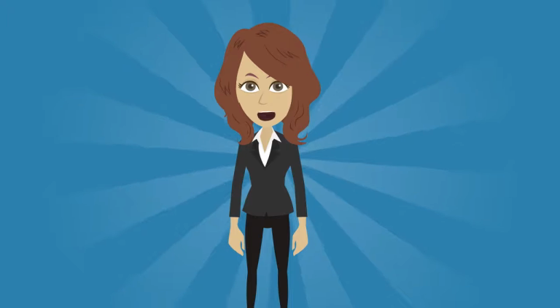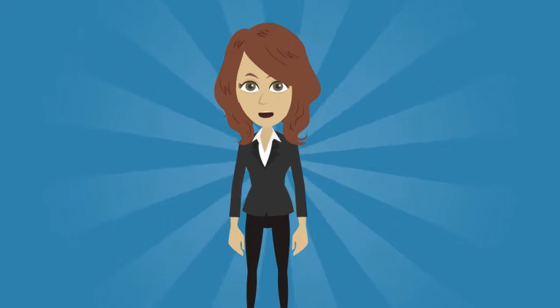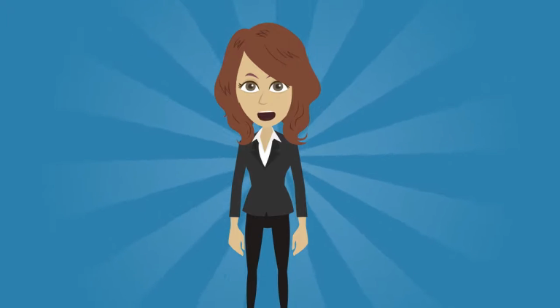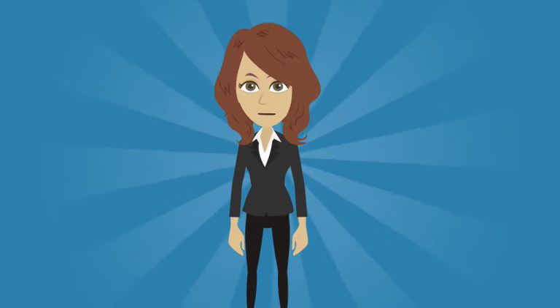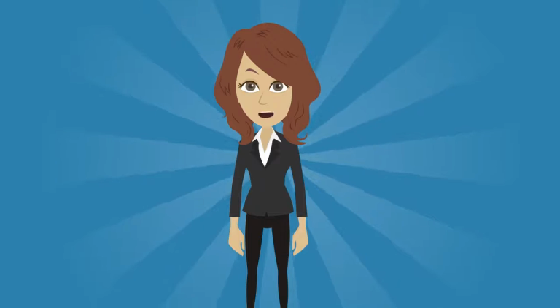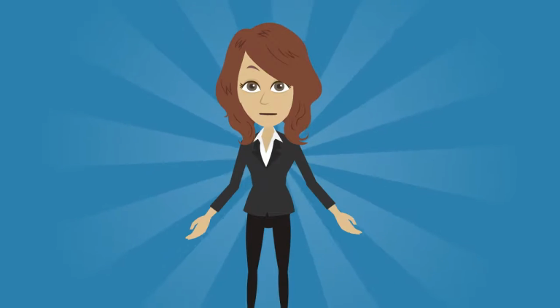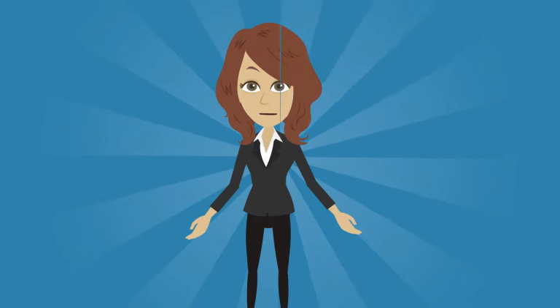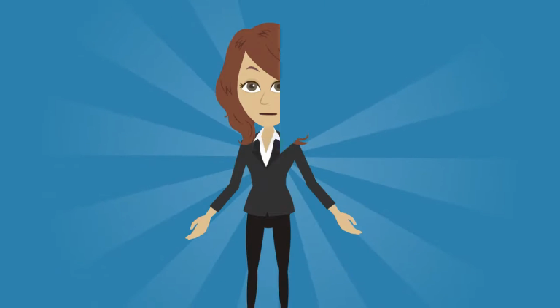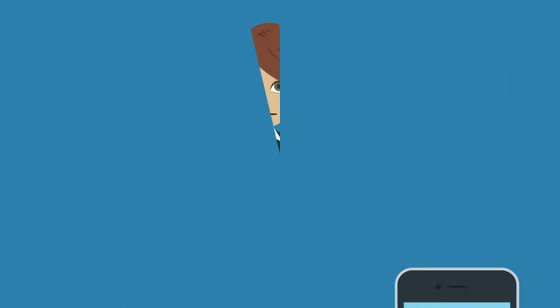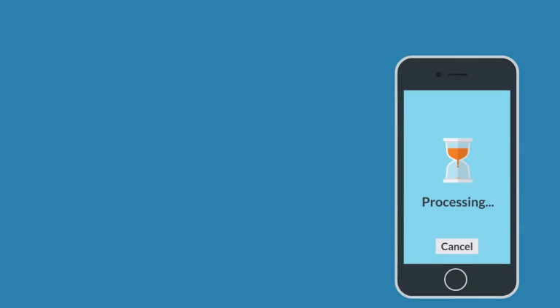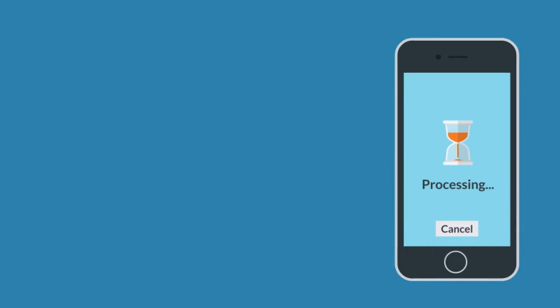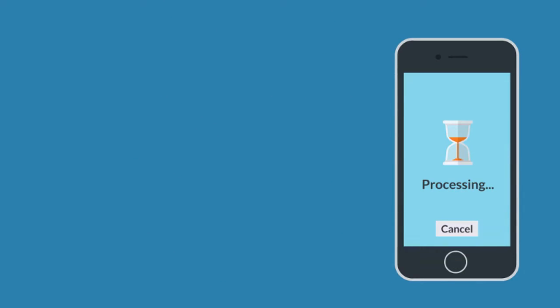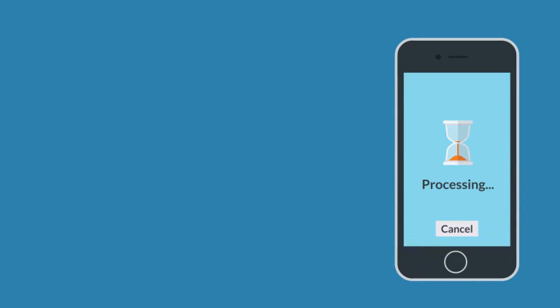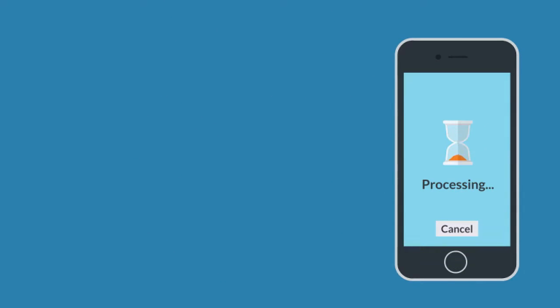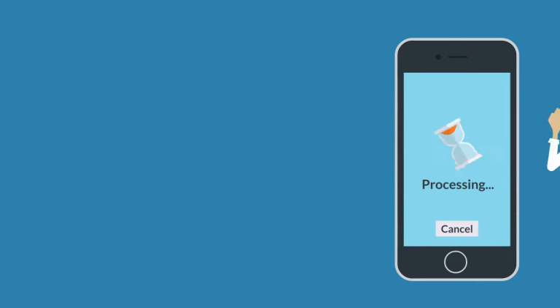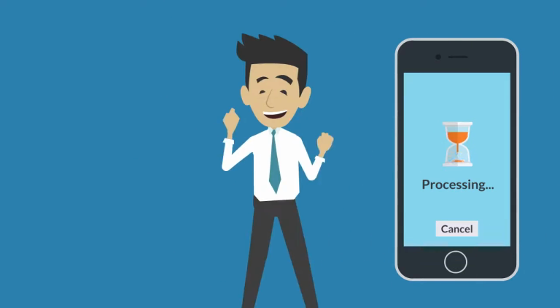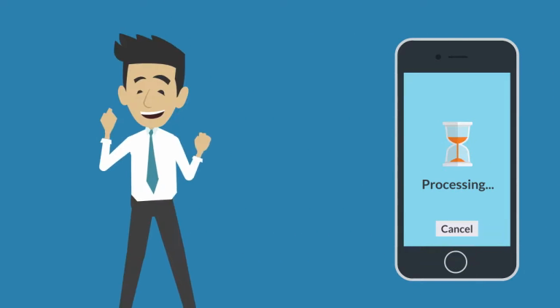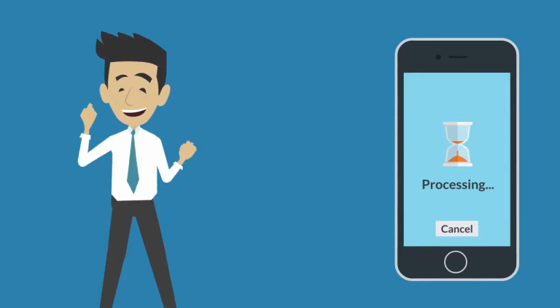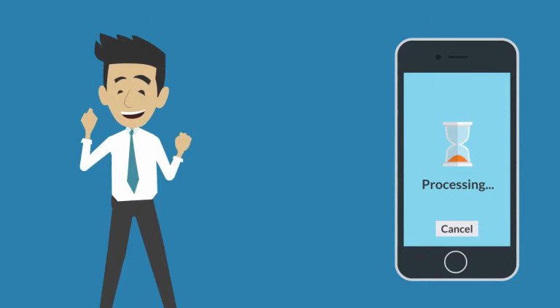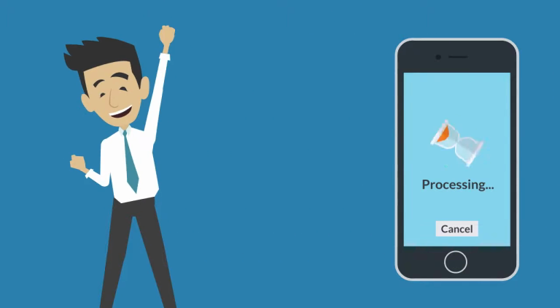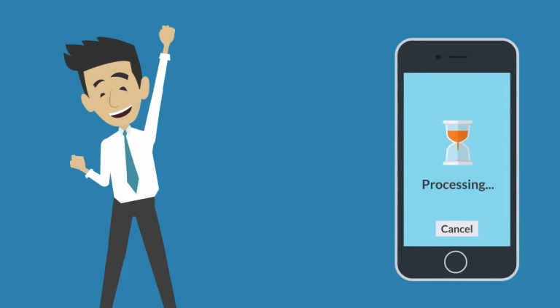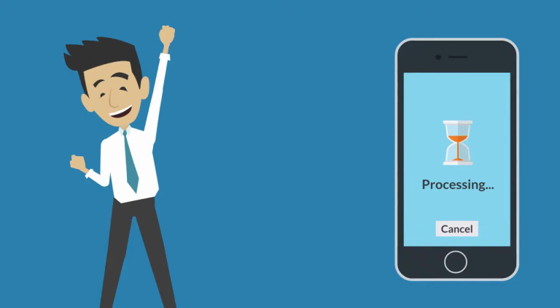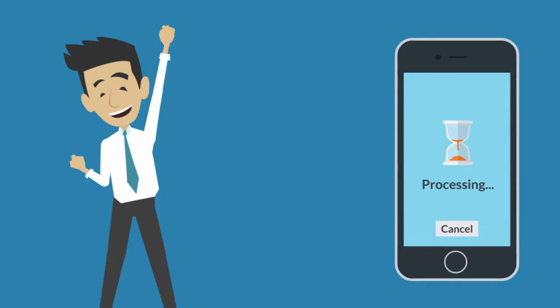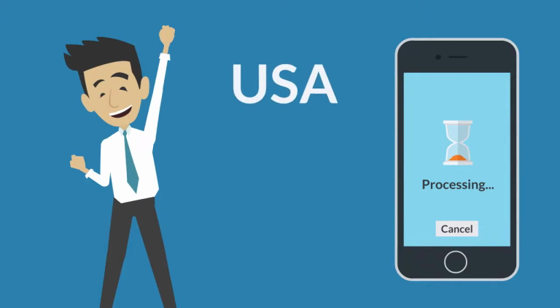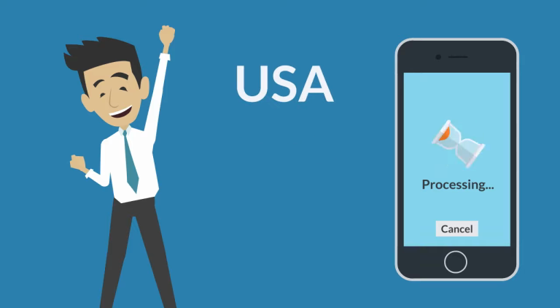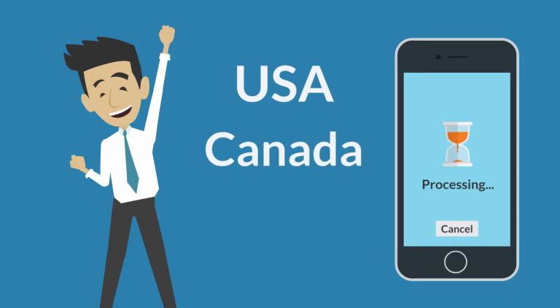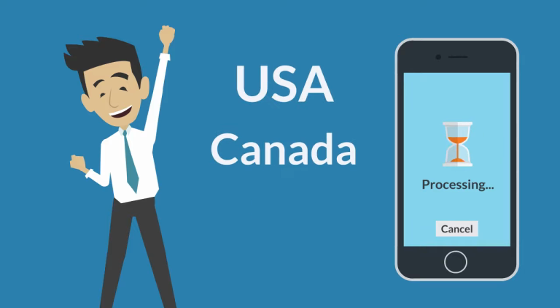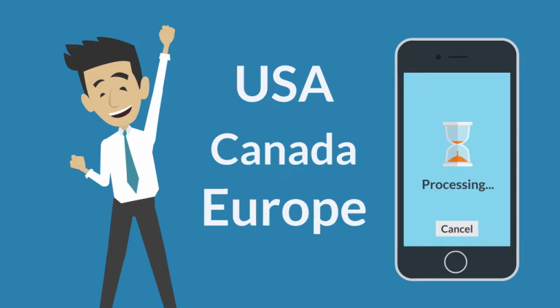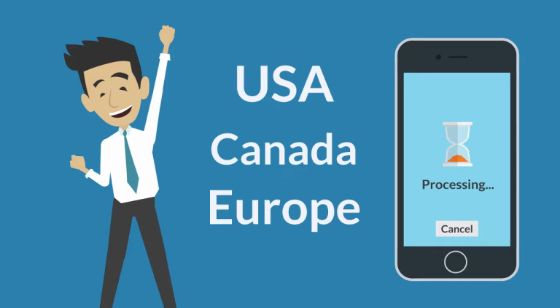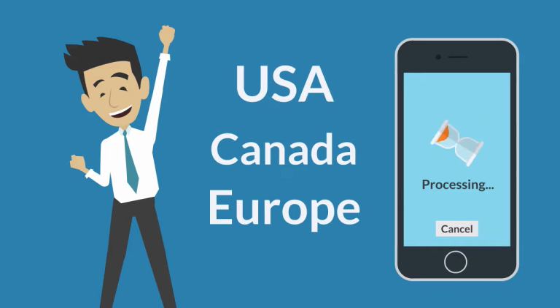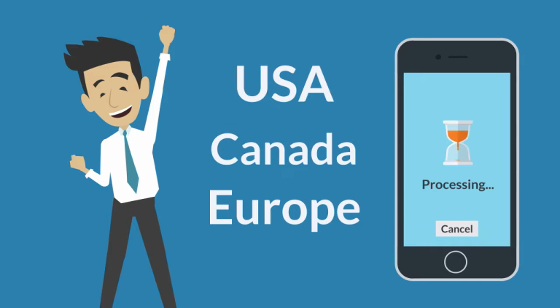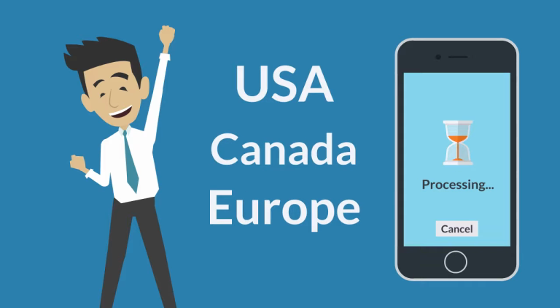So what are you waiting for? Register now and get your works shown to potential buyers throughout the USA, Canada and Europe.